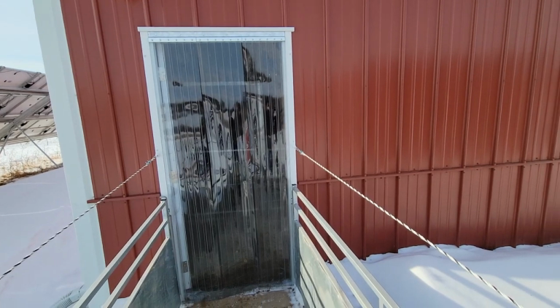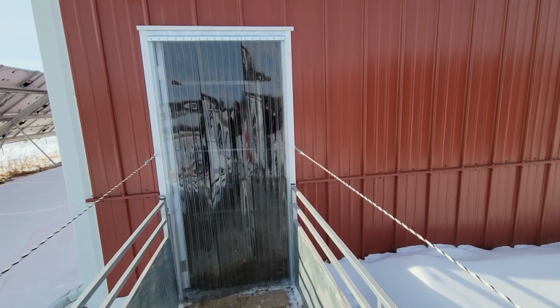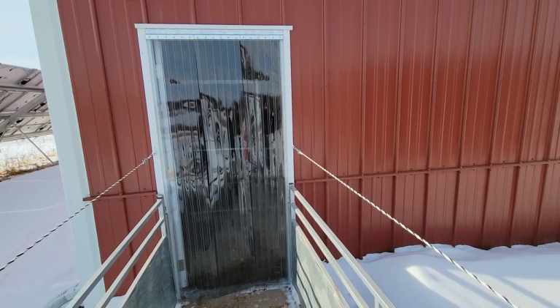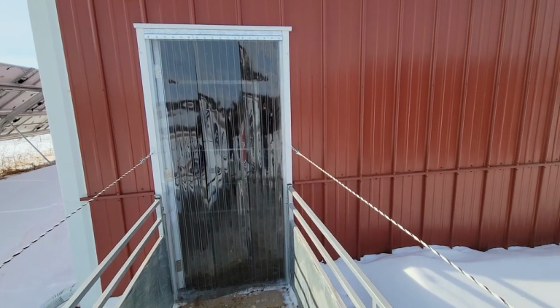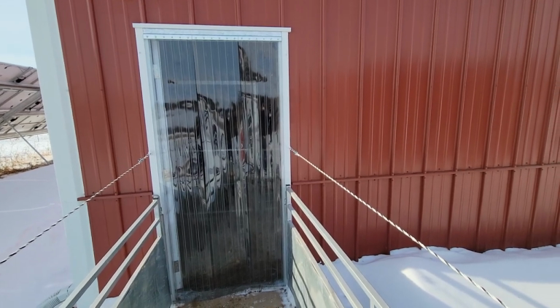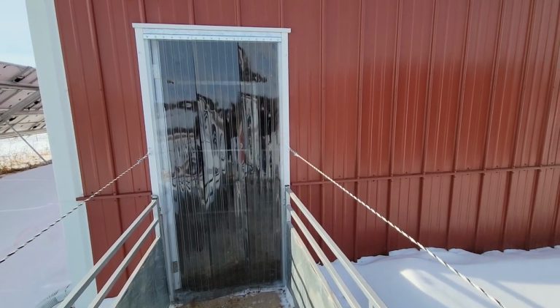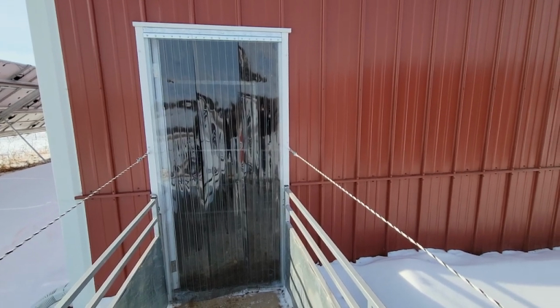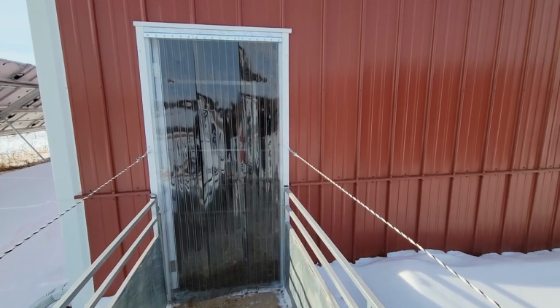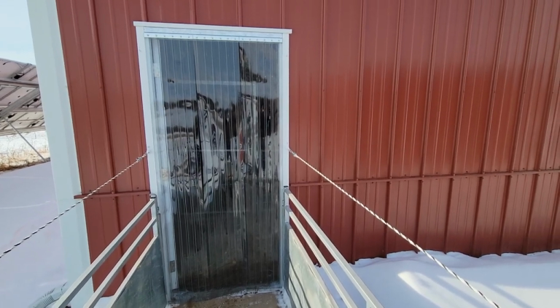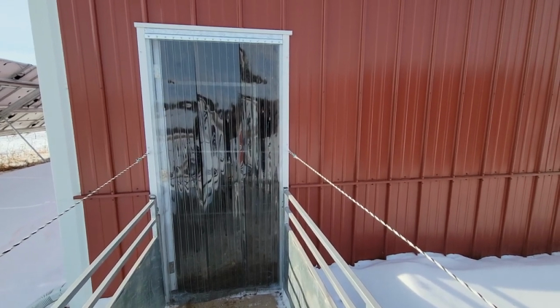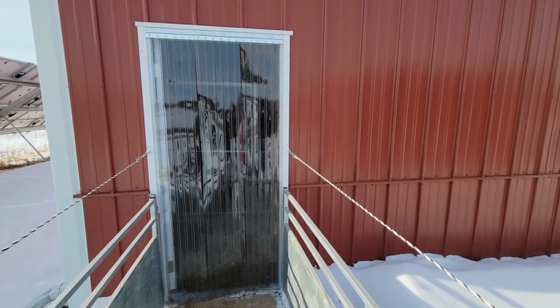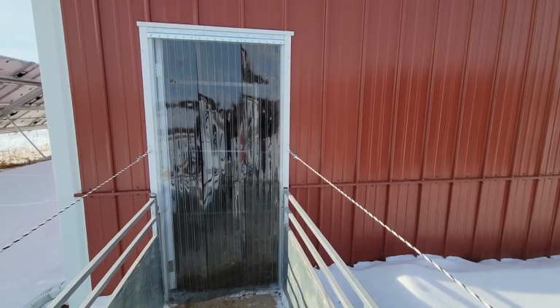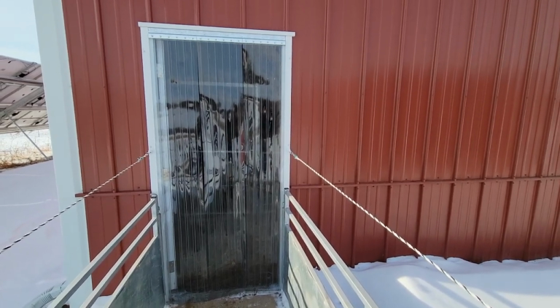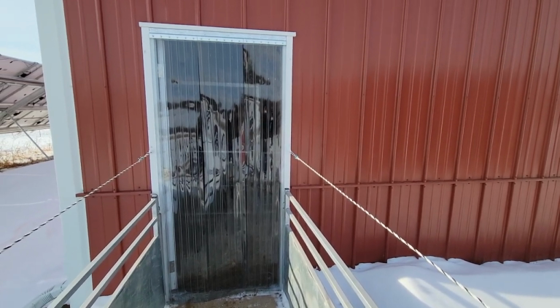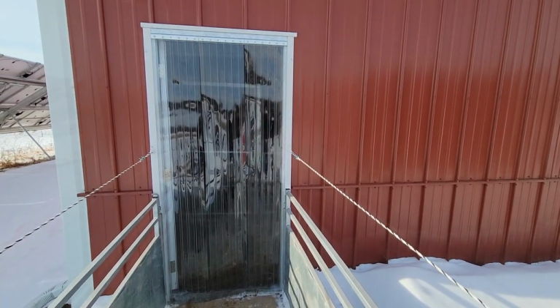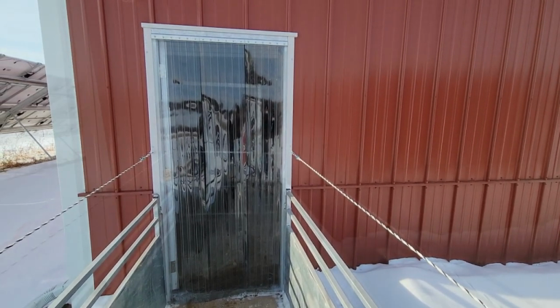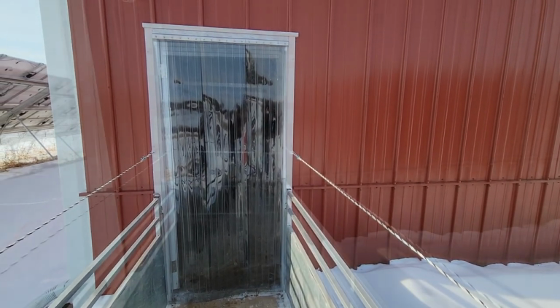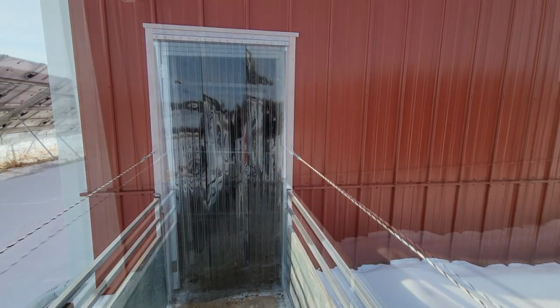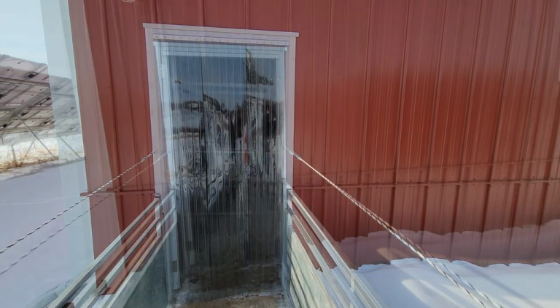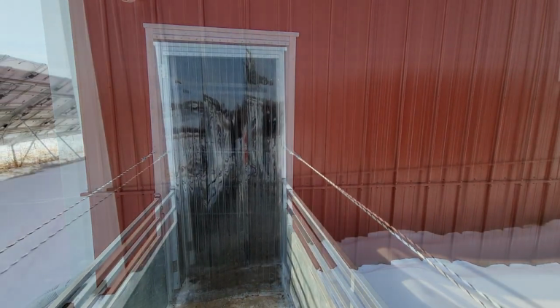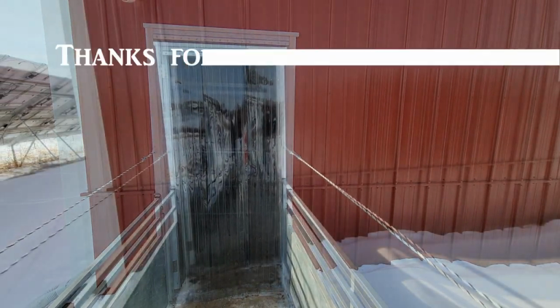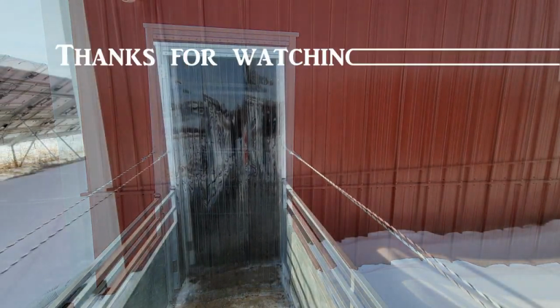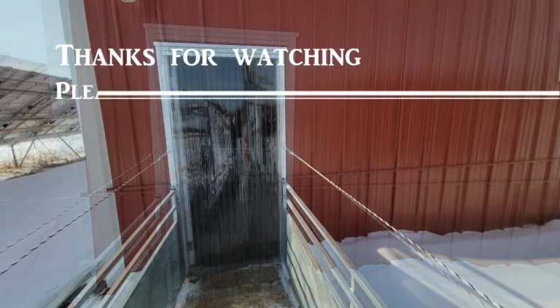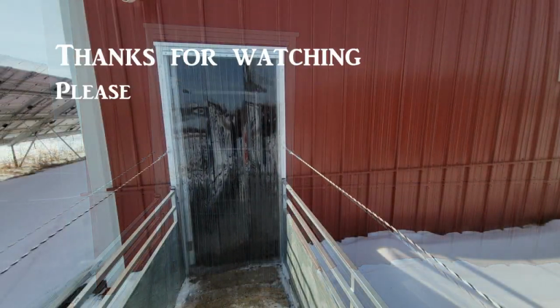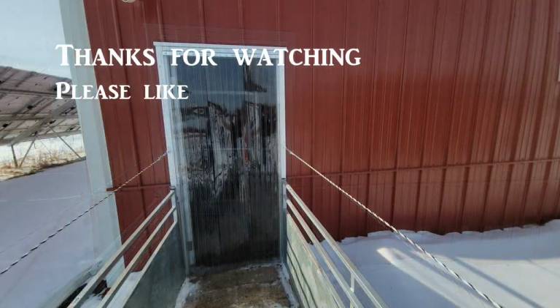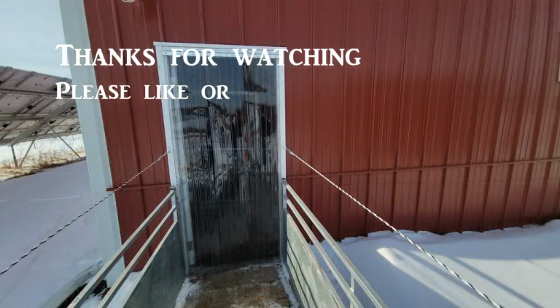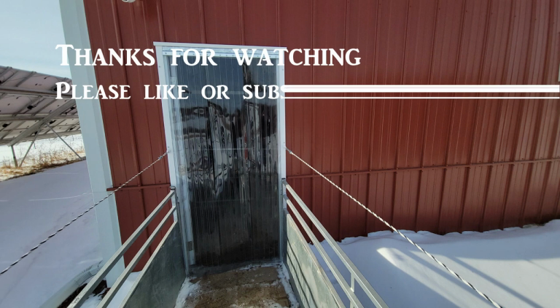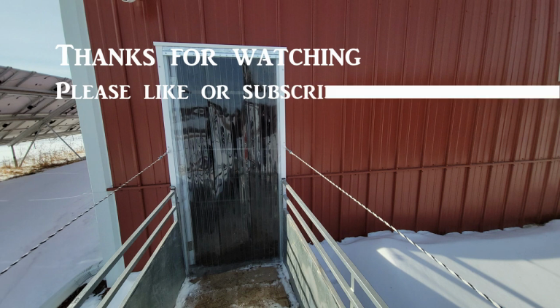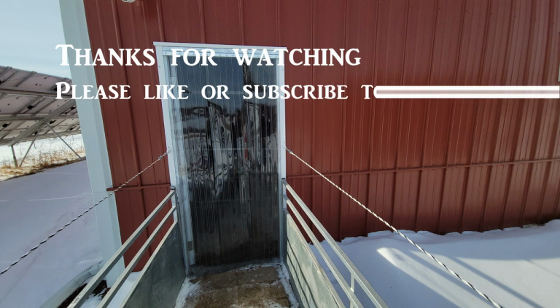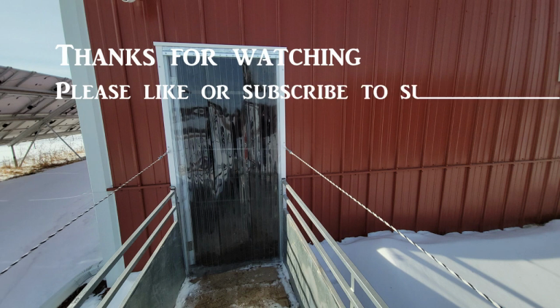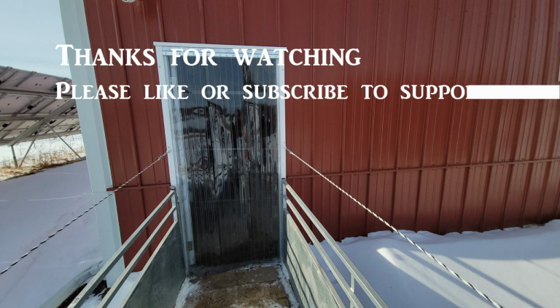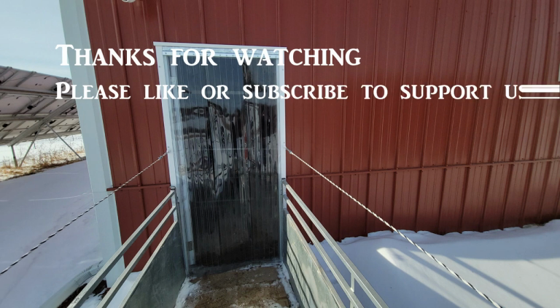I appreciate you watching. Please like, subscribe, and follow — it's how we support our channel. Thank you.